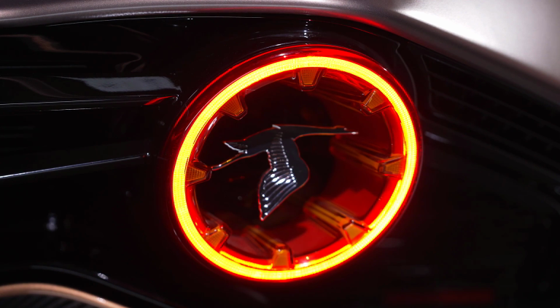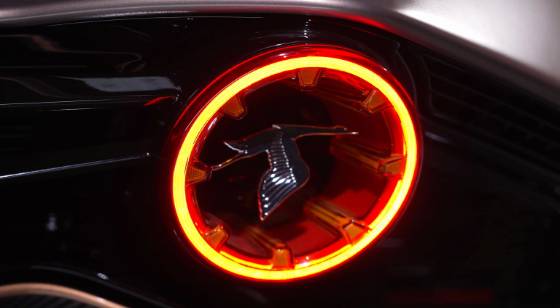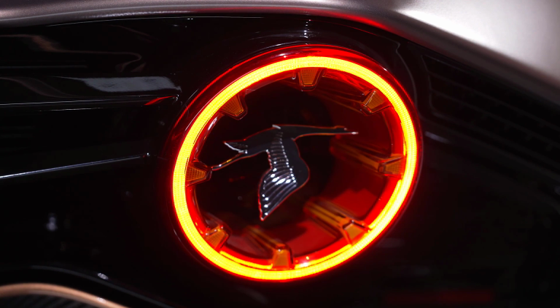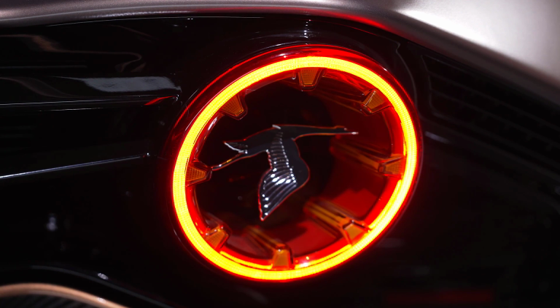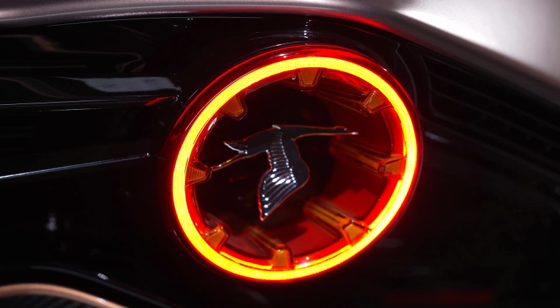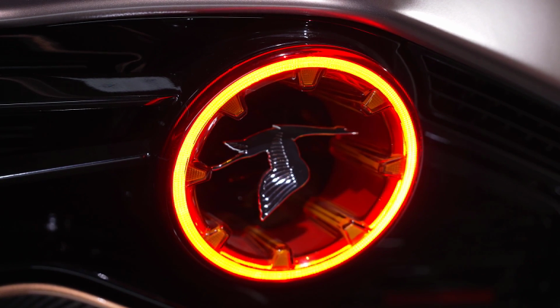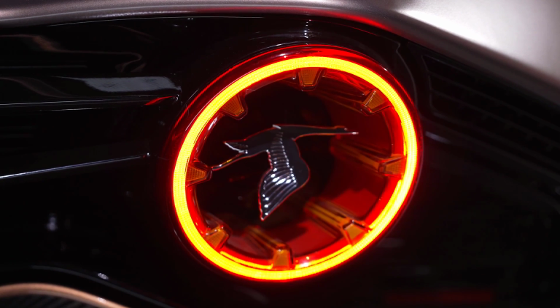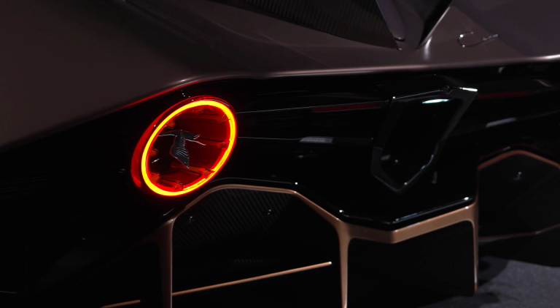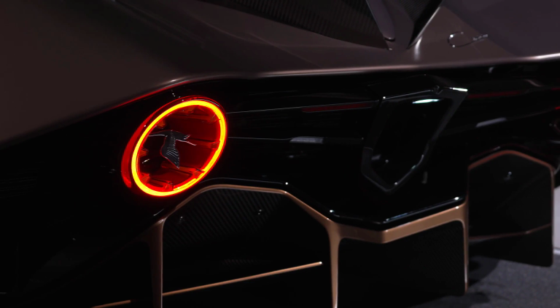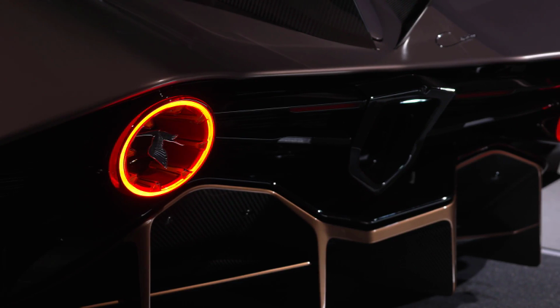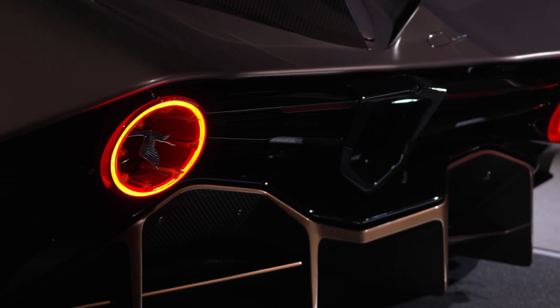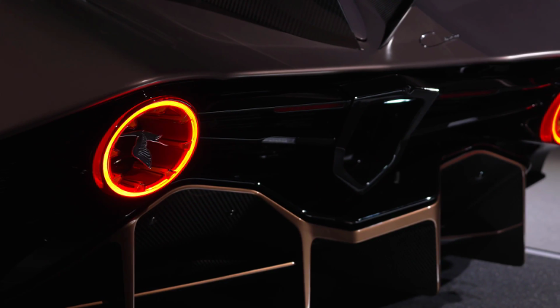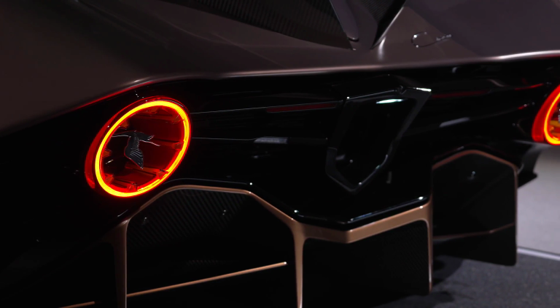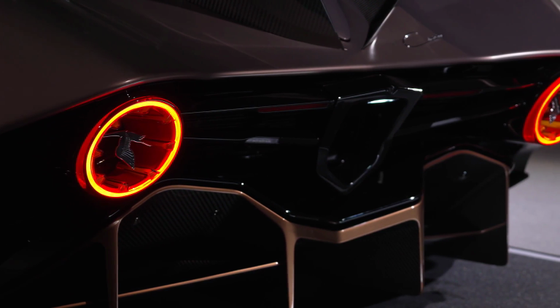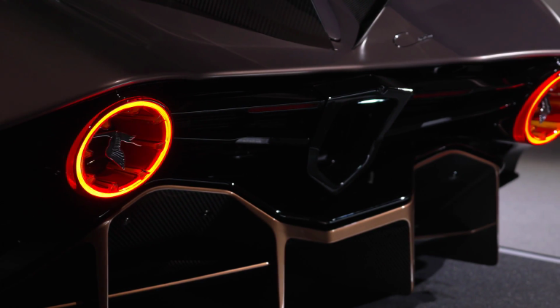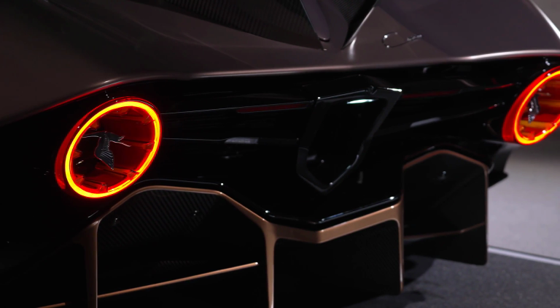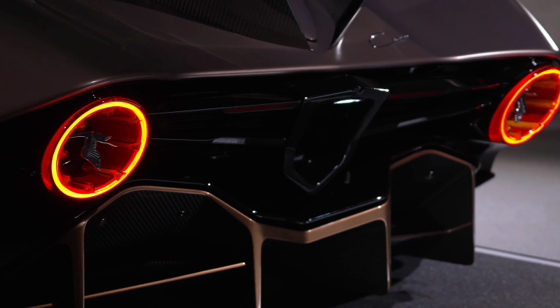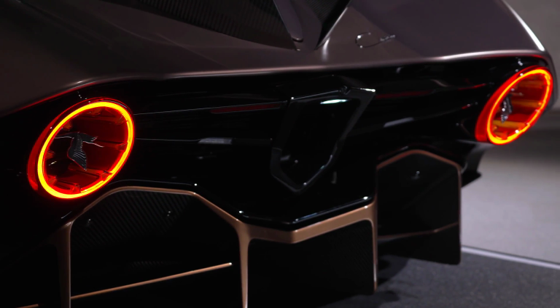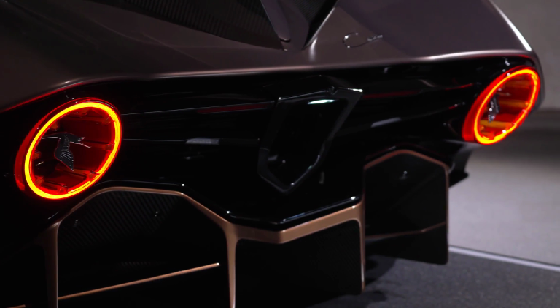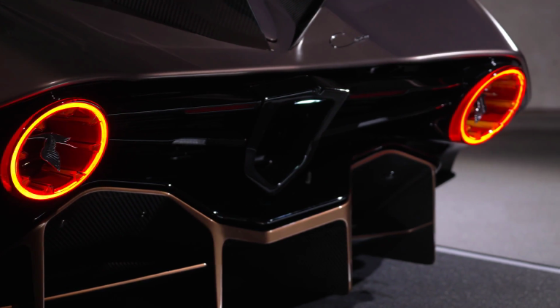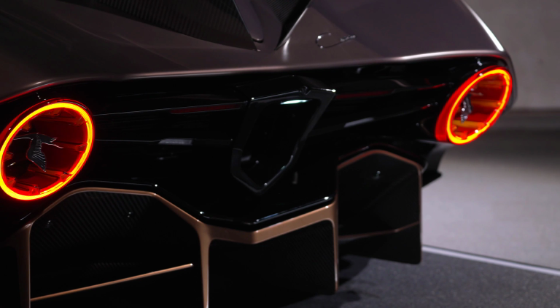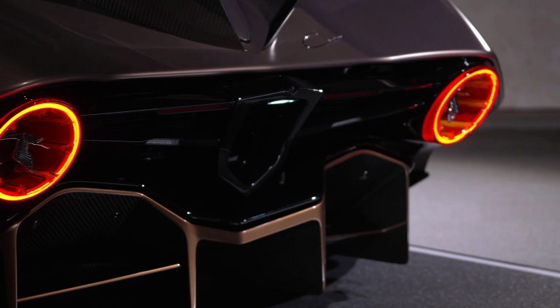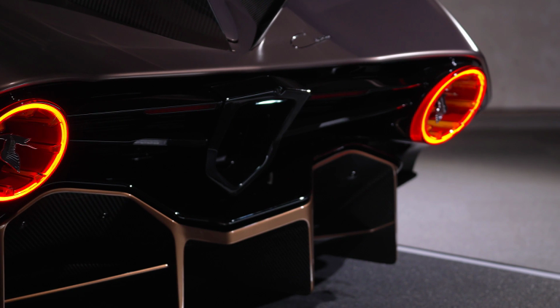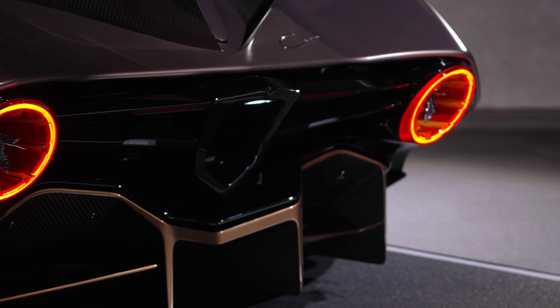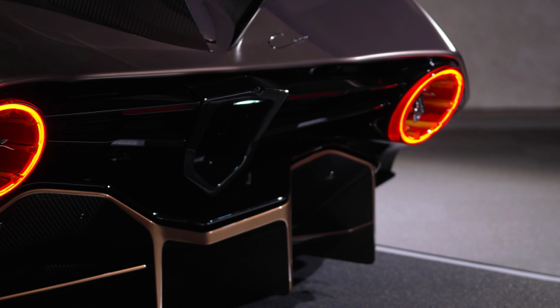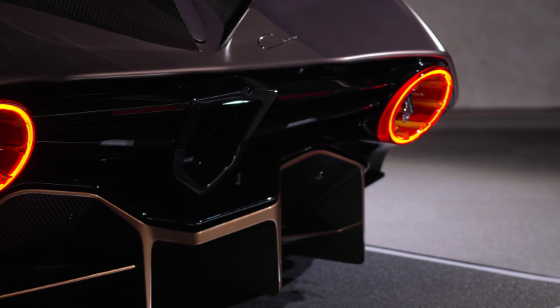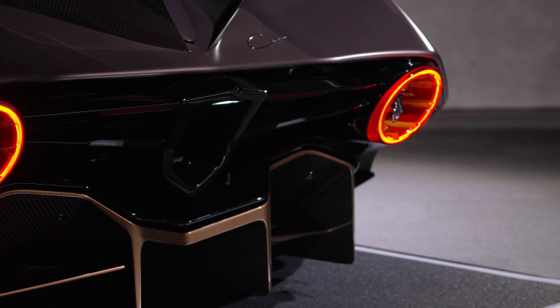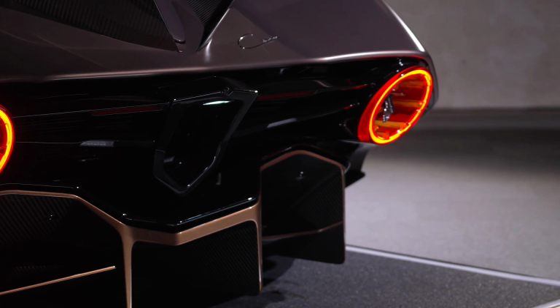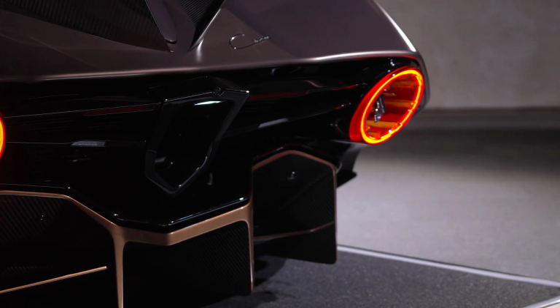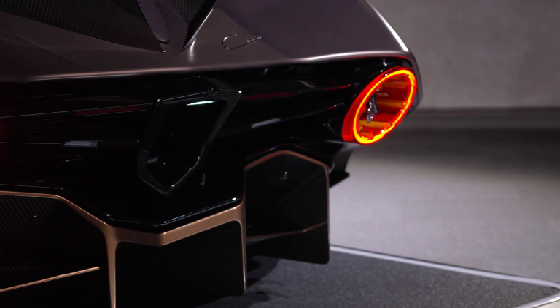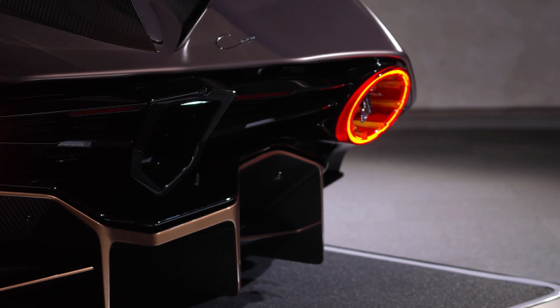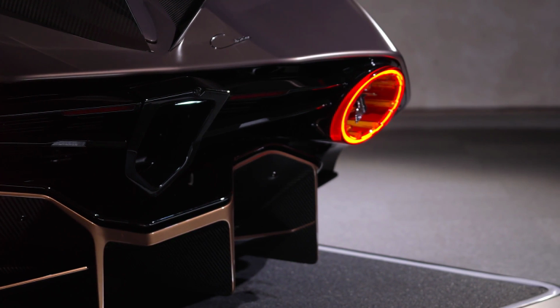Inside, the center console has been redesigned, and the infotainment system given an overhaul.